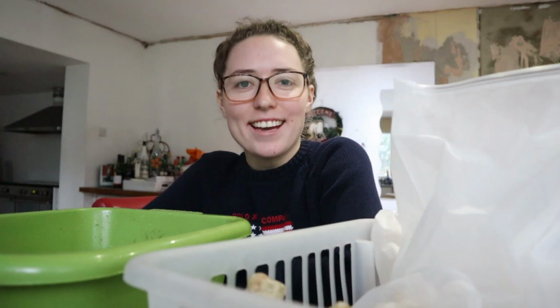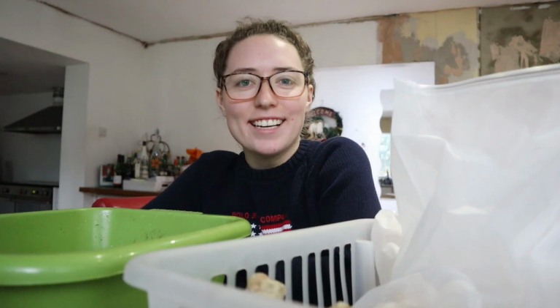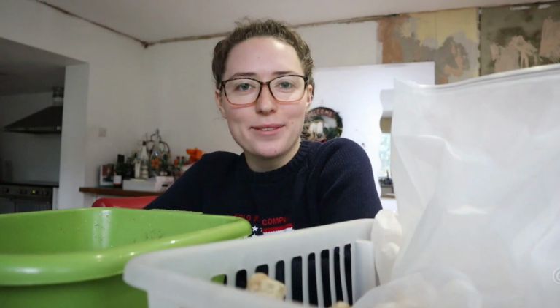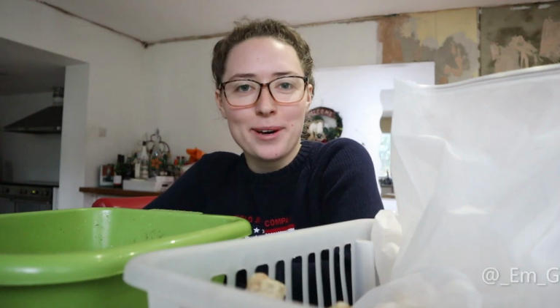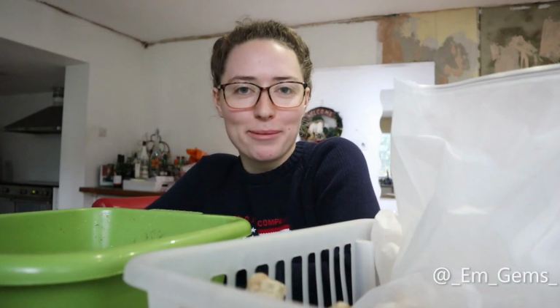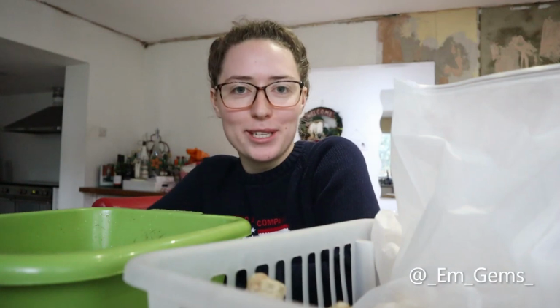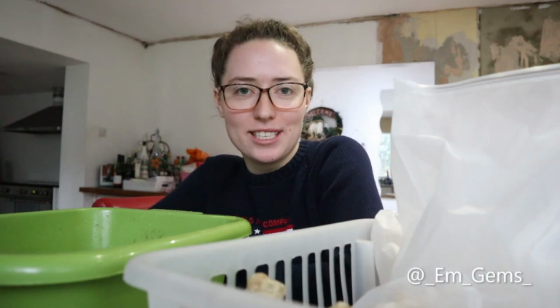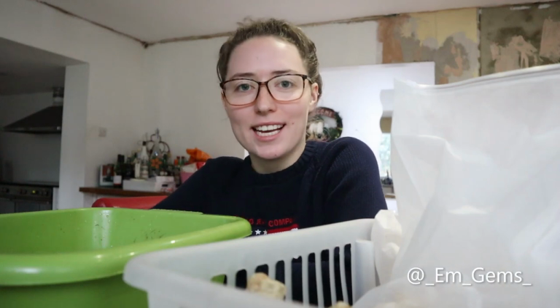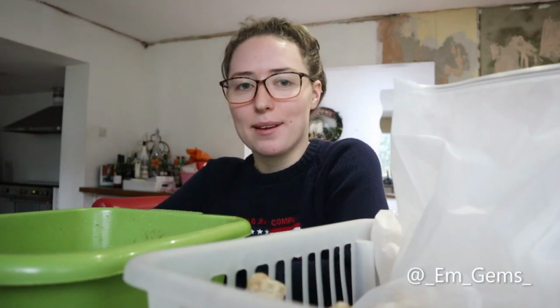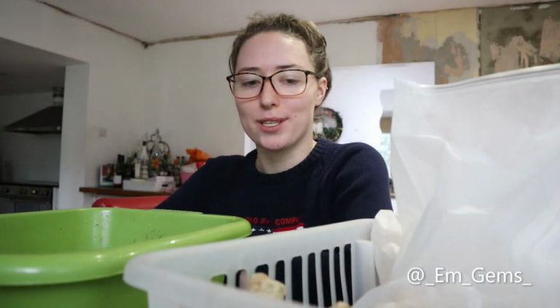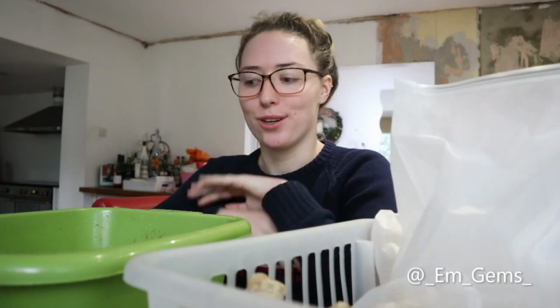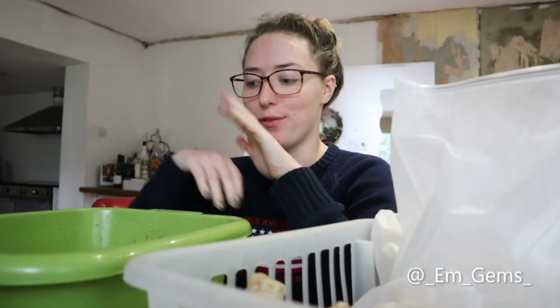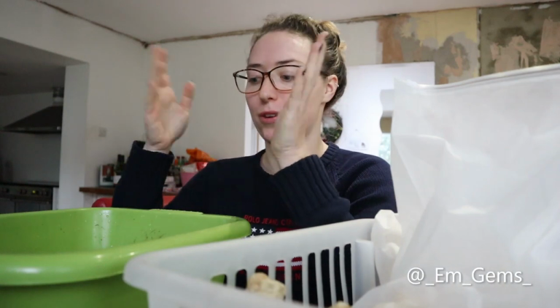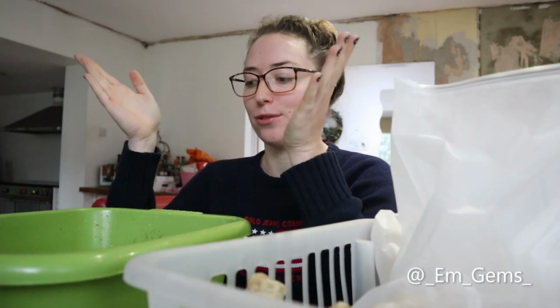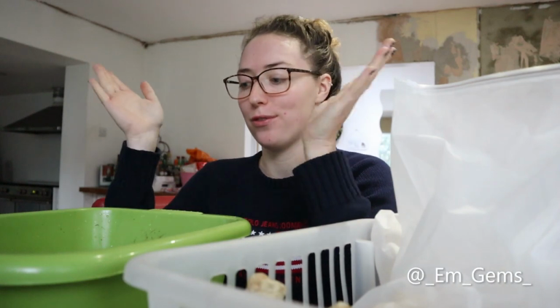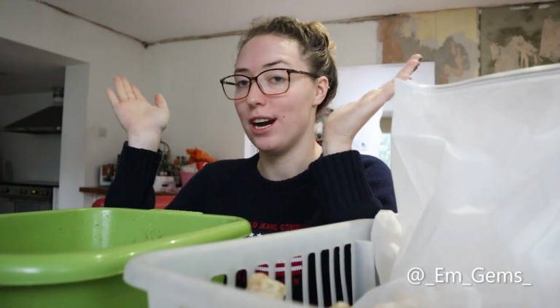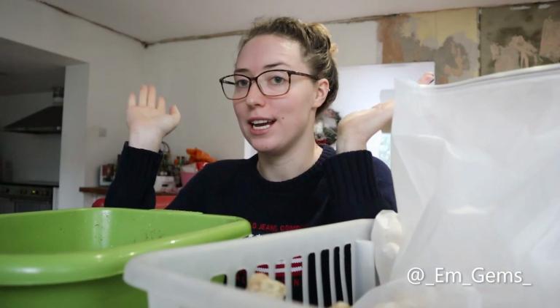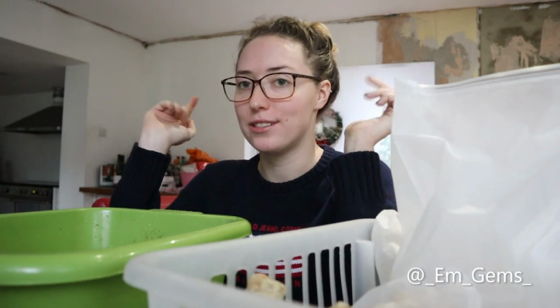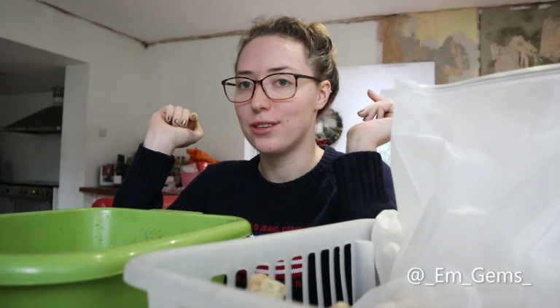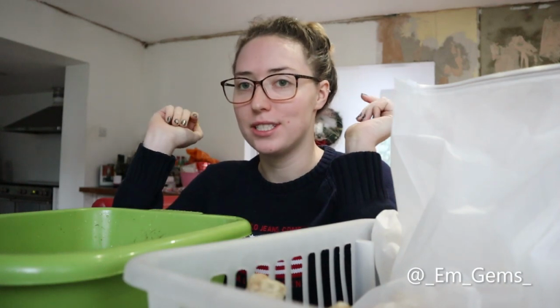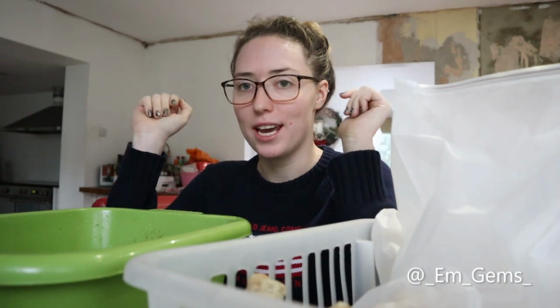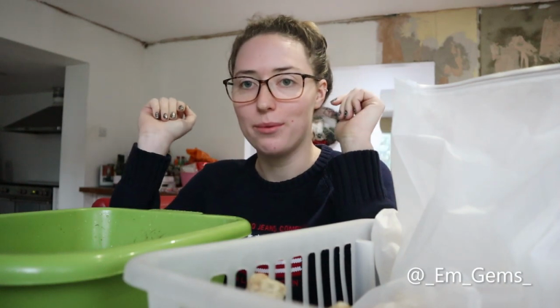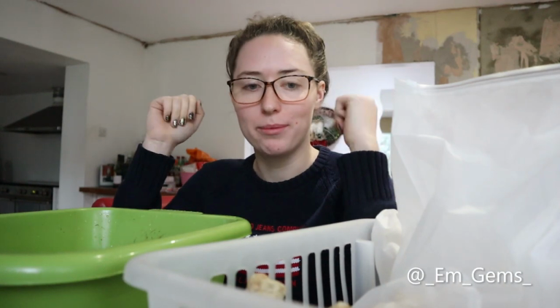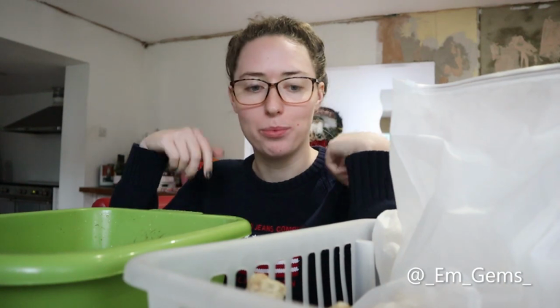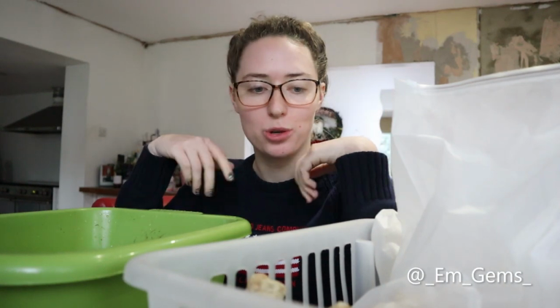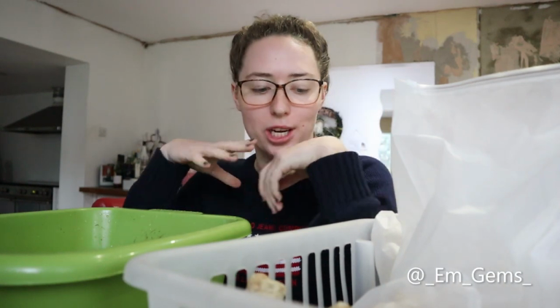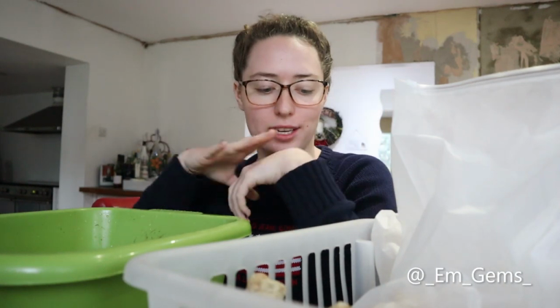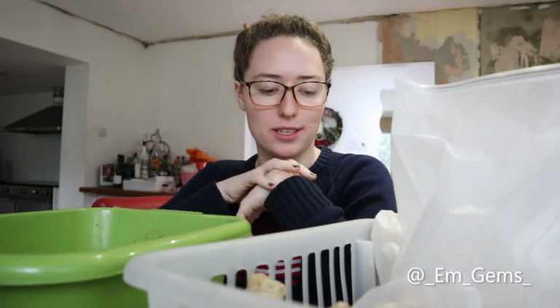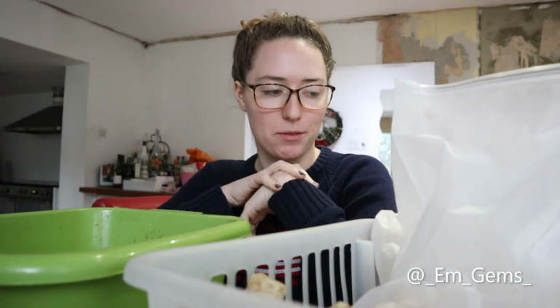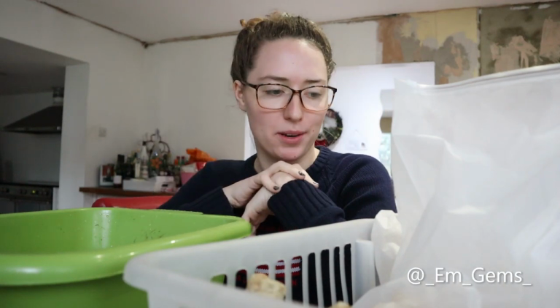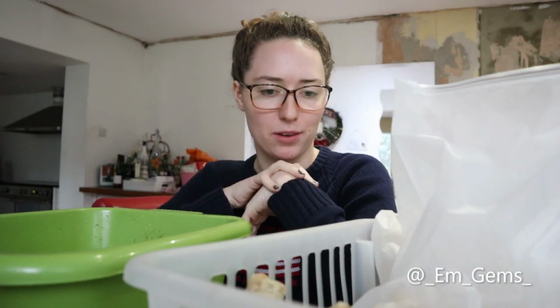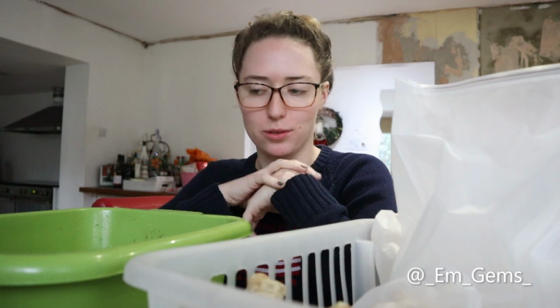Hey guys and welcome to today's episode of Fossil Friday. Today we're going to be washing some of my fossils.